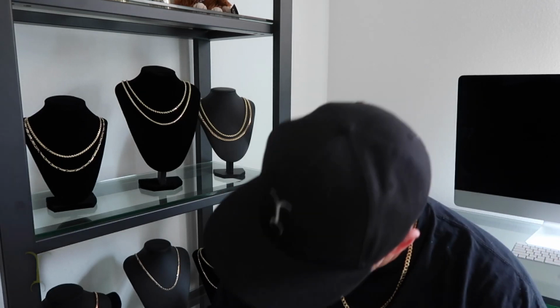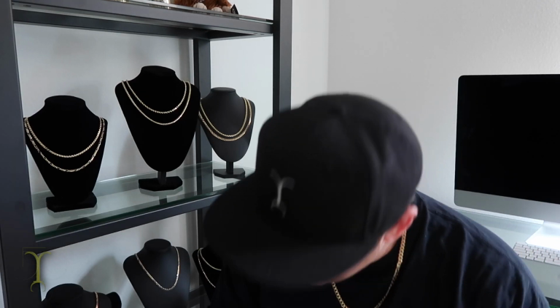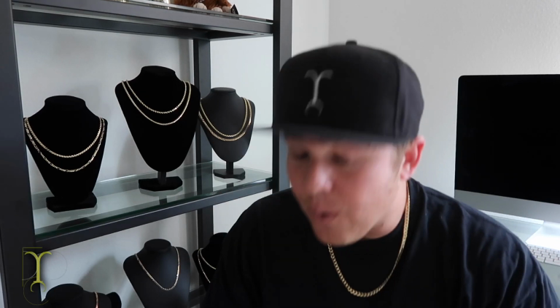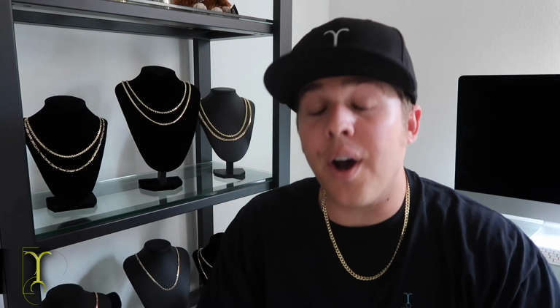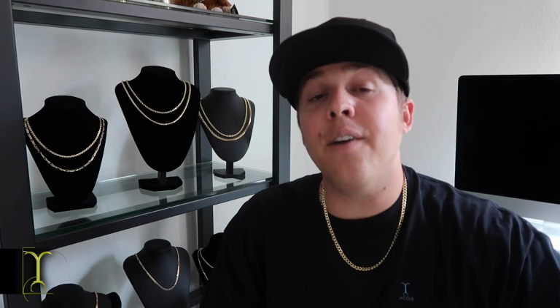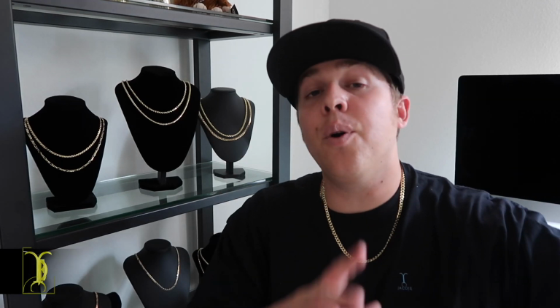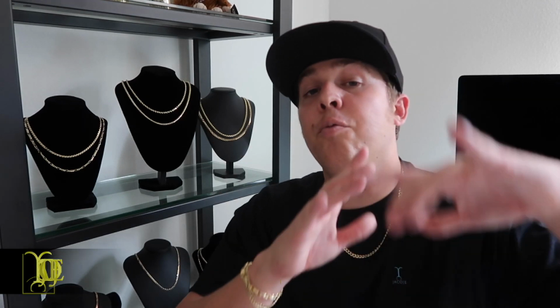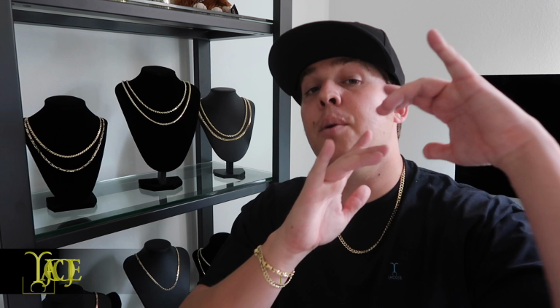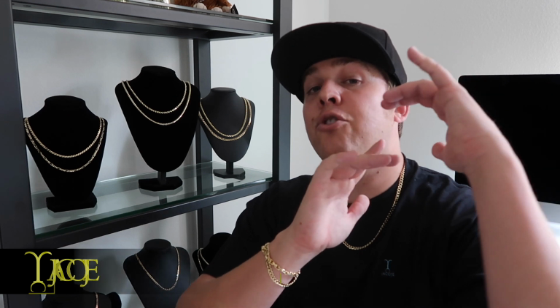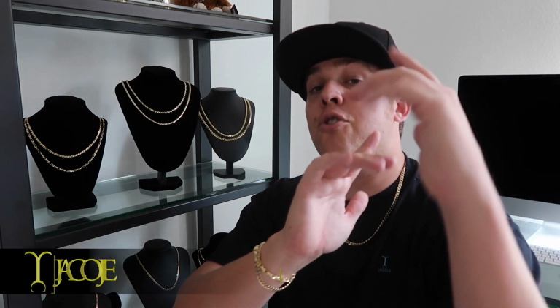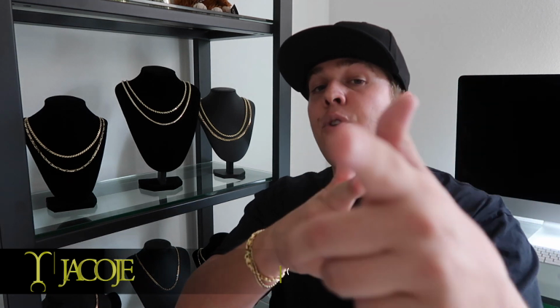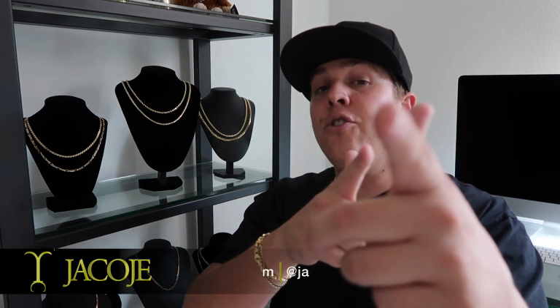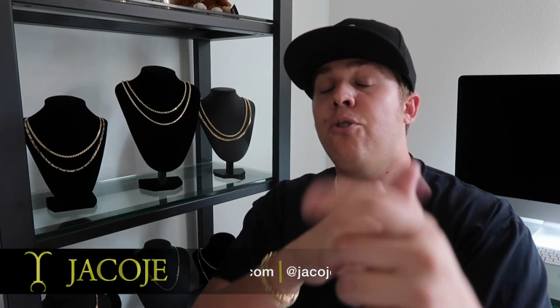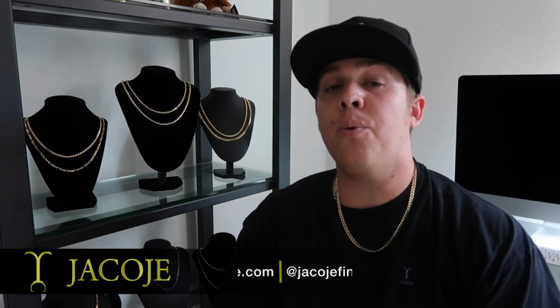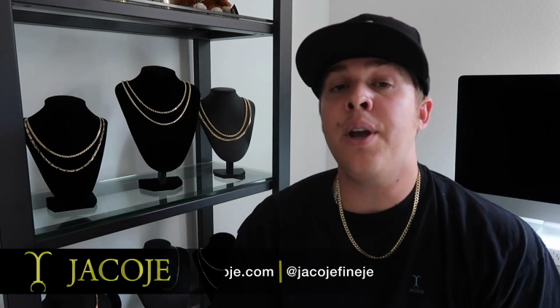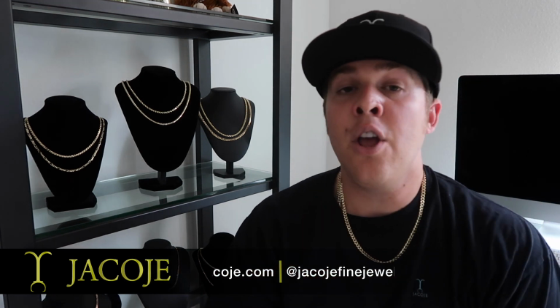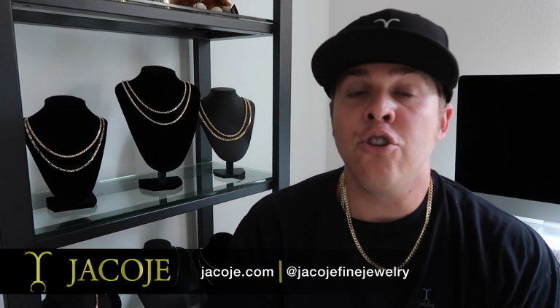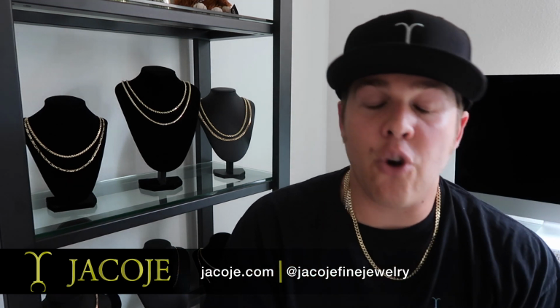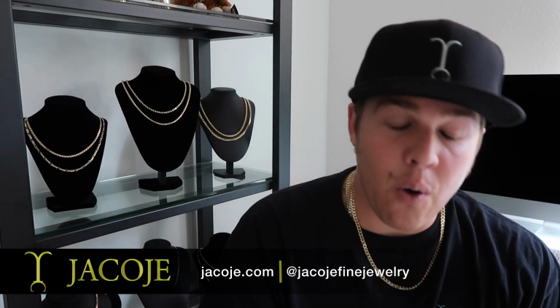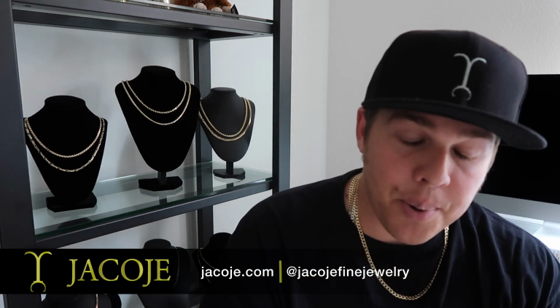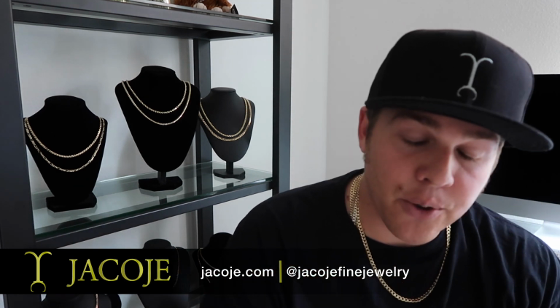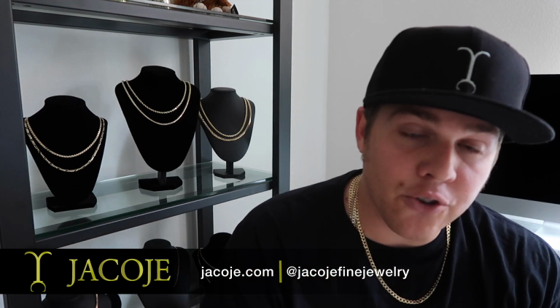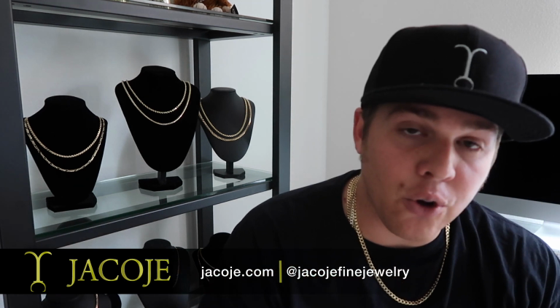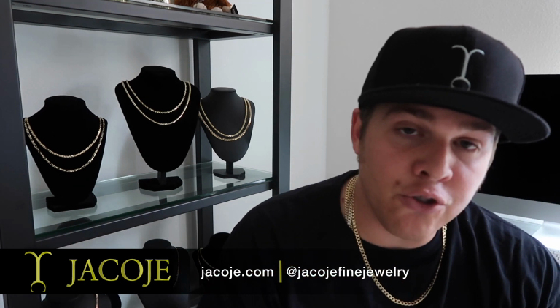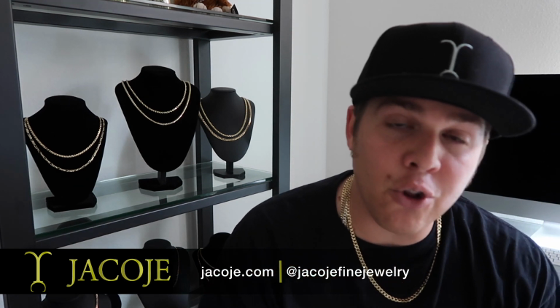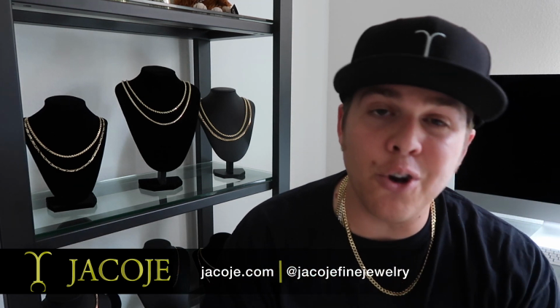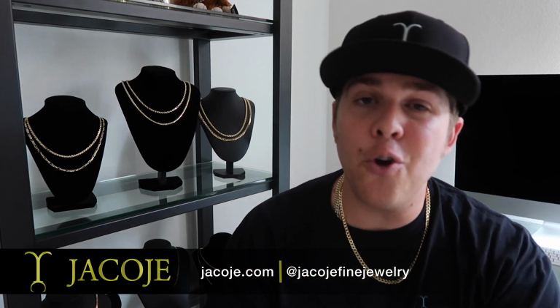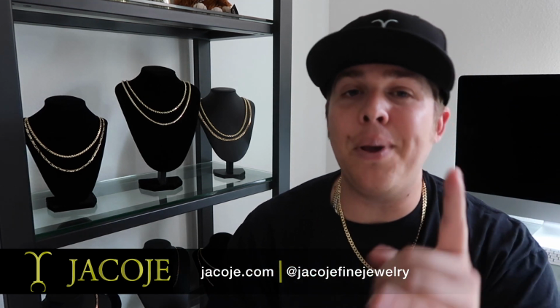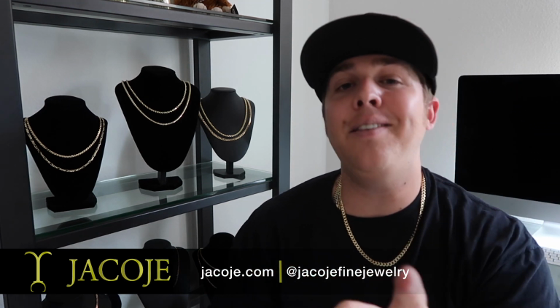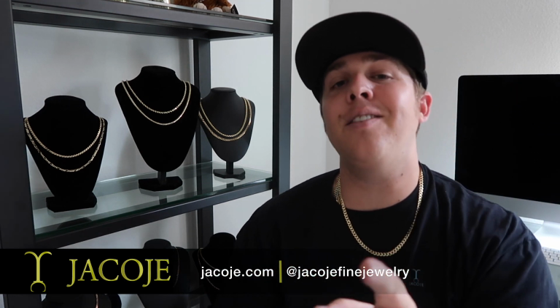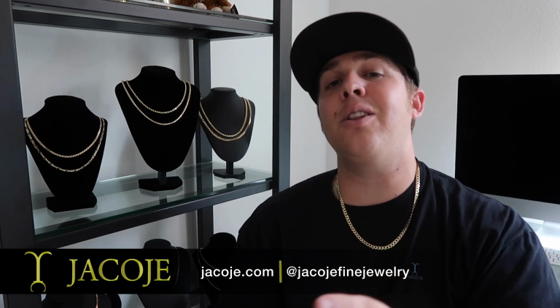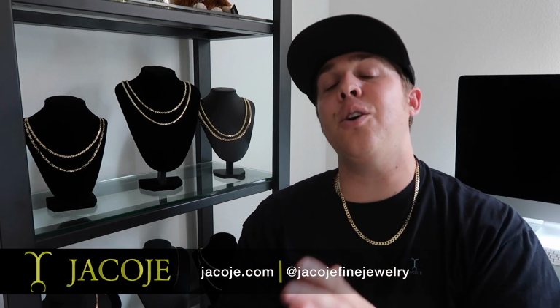What's going on everyone? It's Brent with Jacoje Fine Jewelry — new pieces alert.